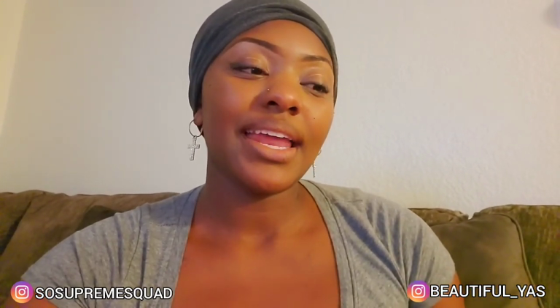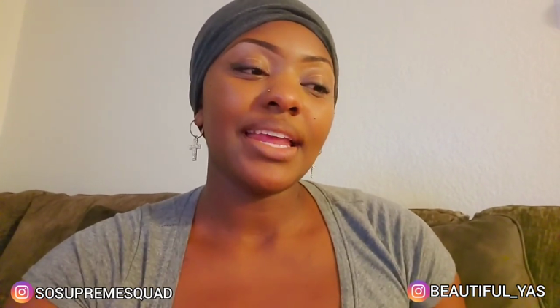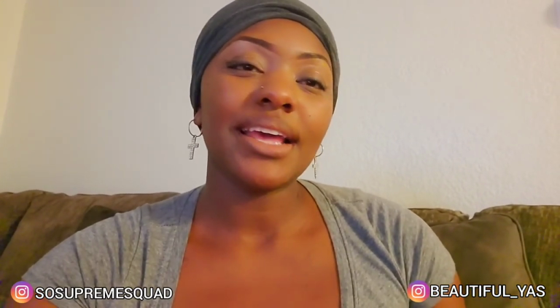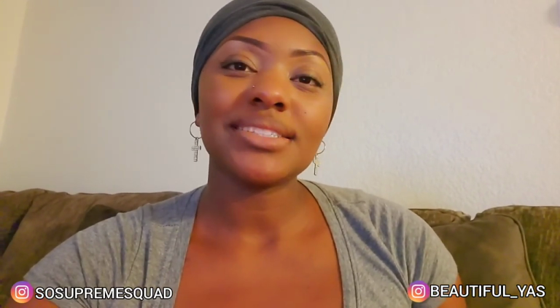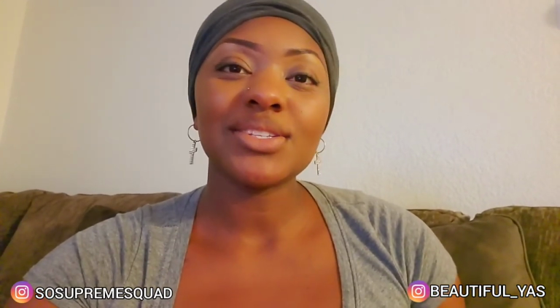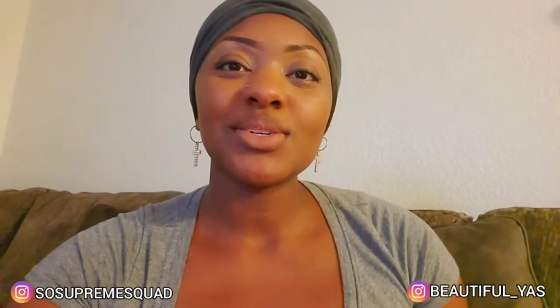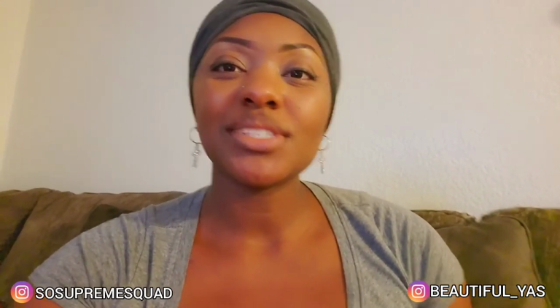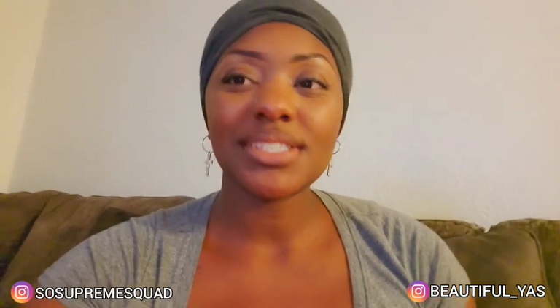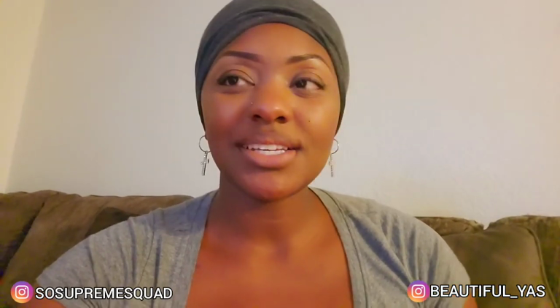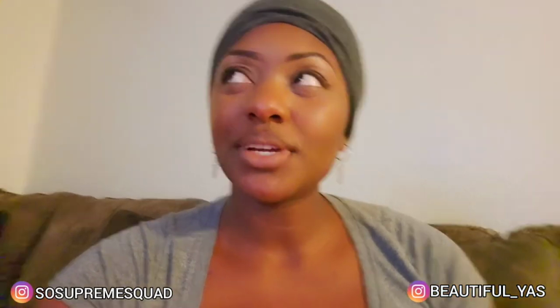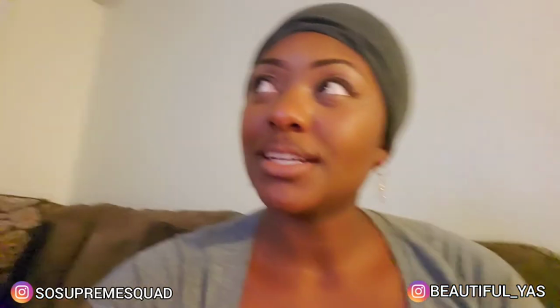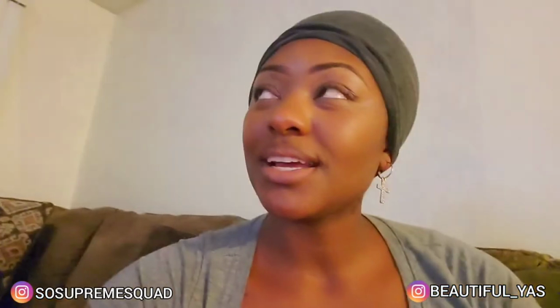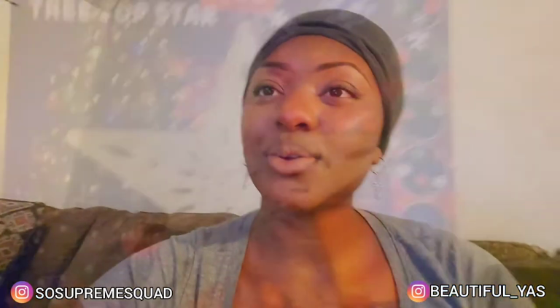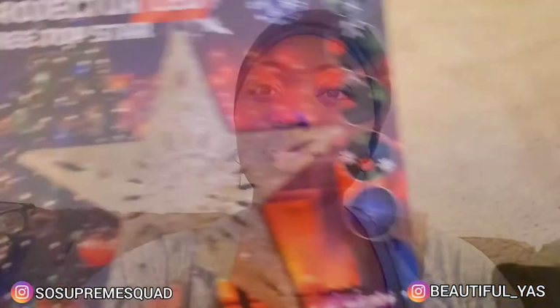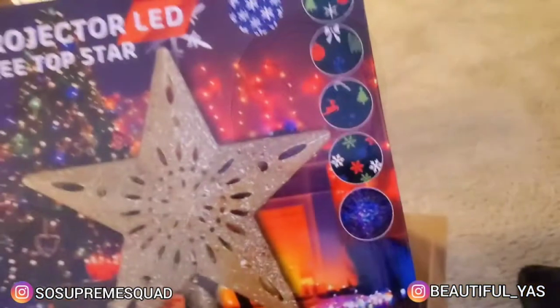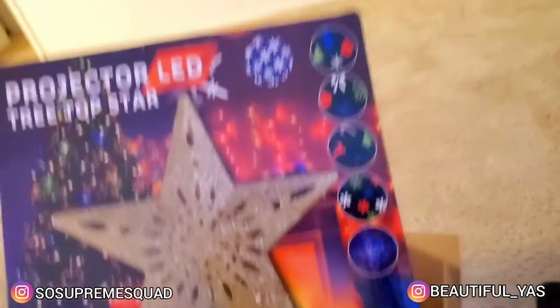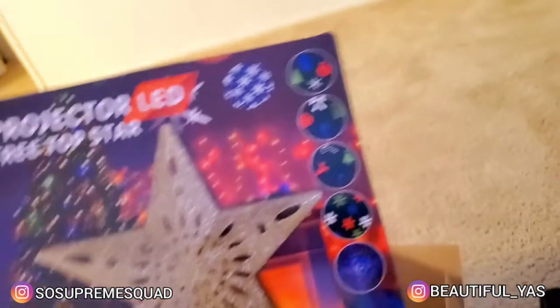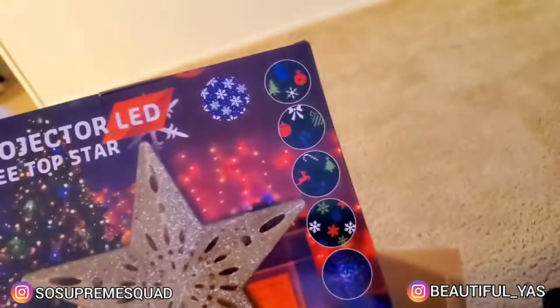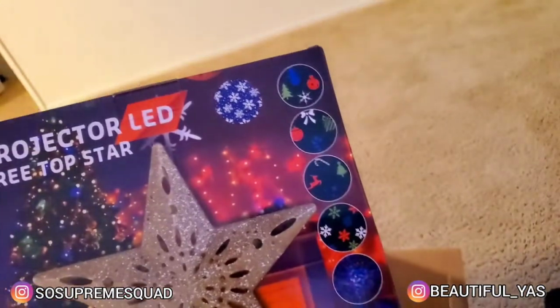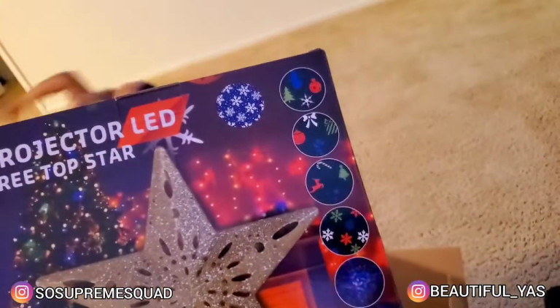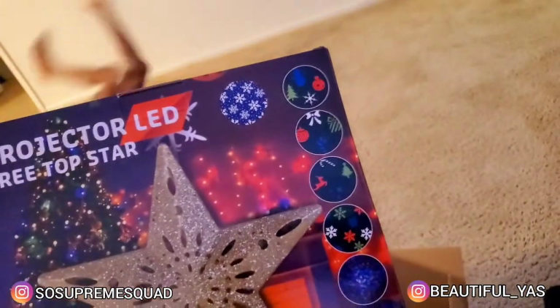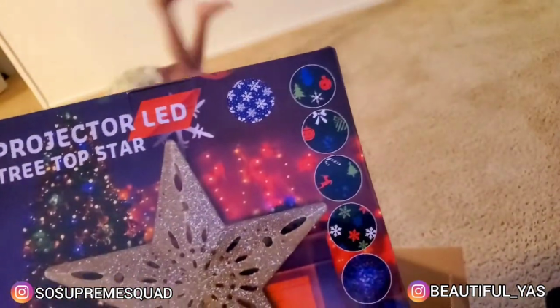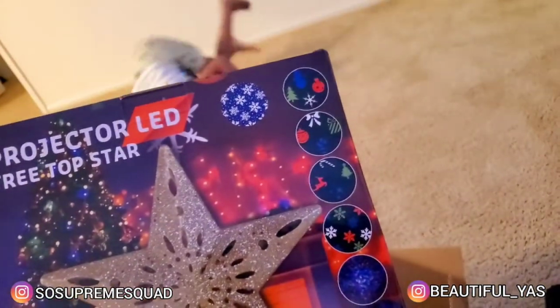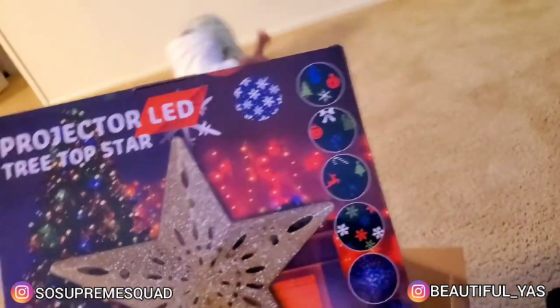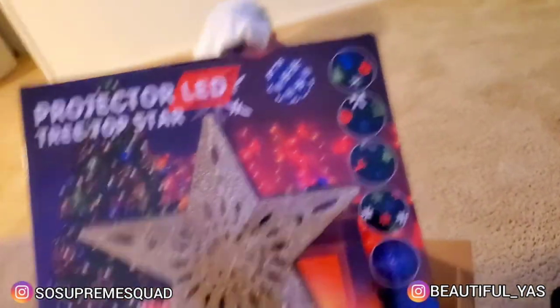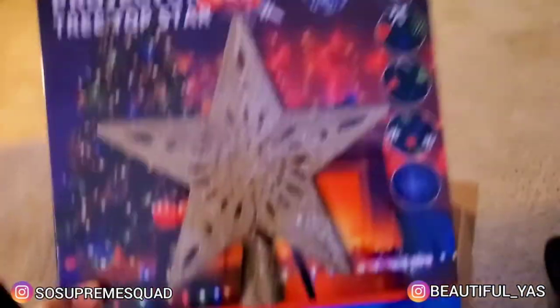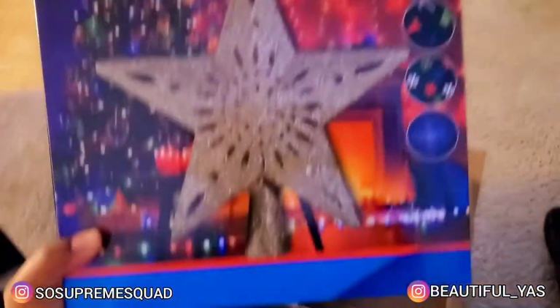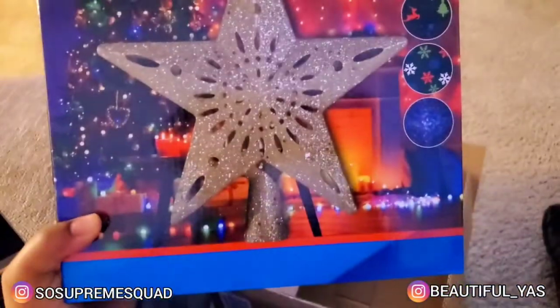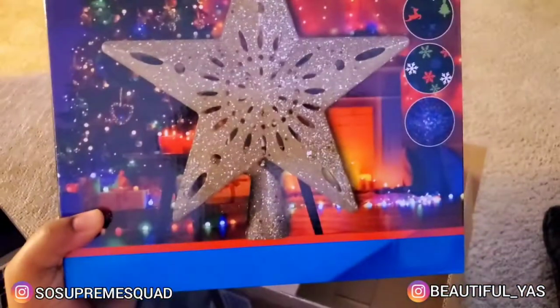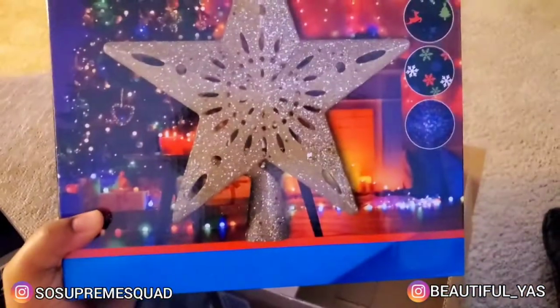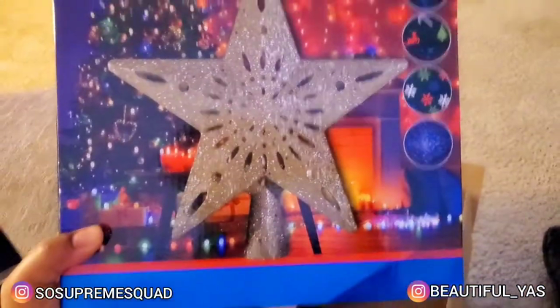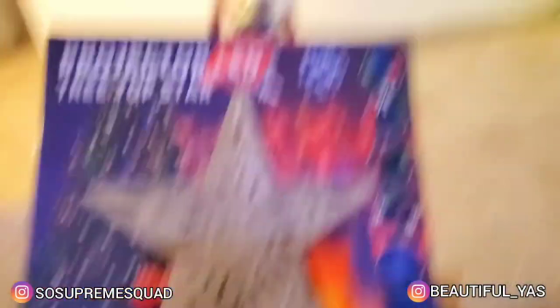Stay tuned to see what it looks like on the tree — projector LED treetop star. Let's see!